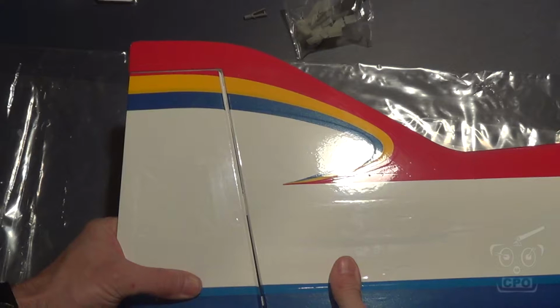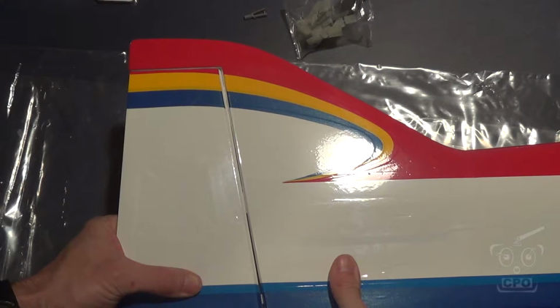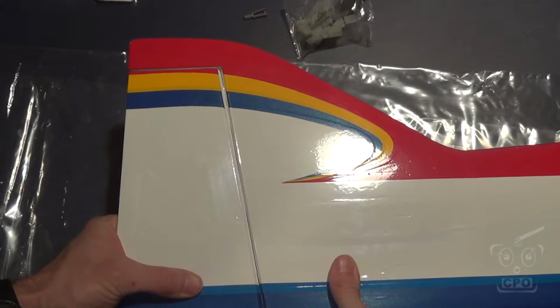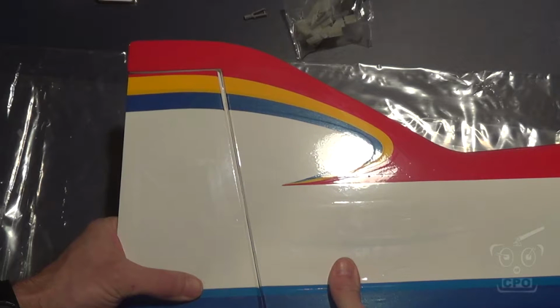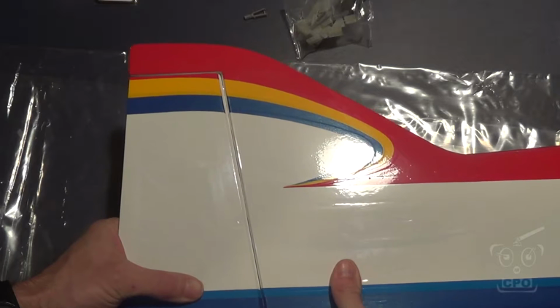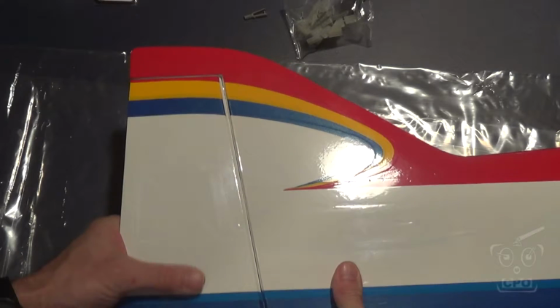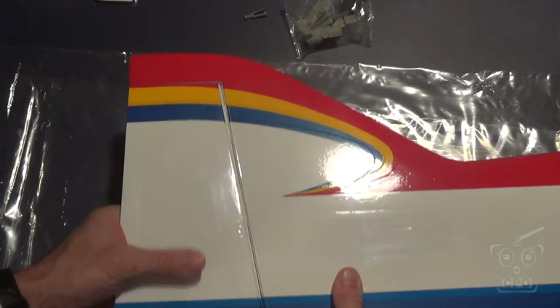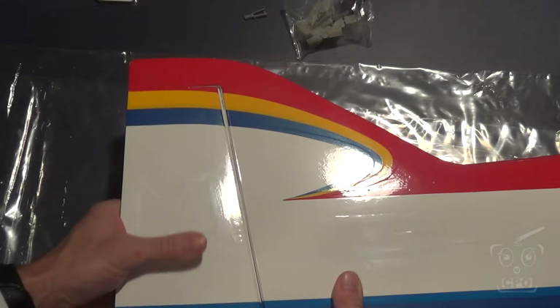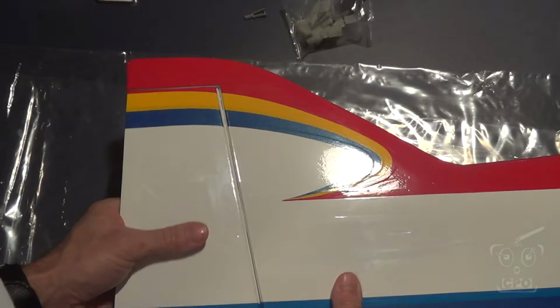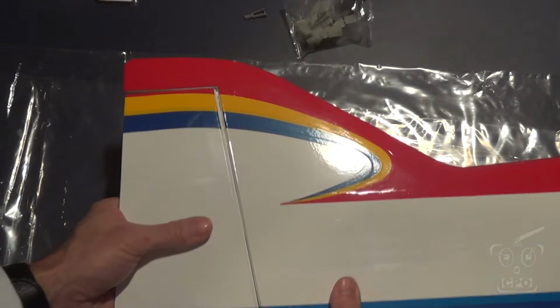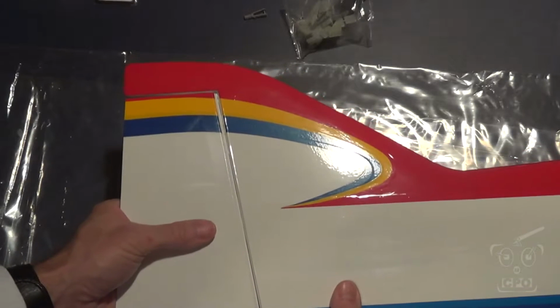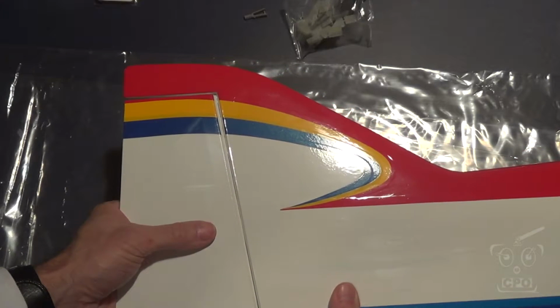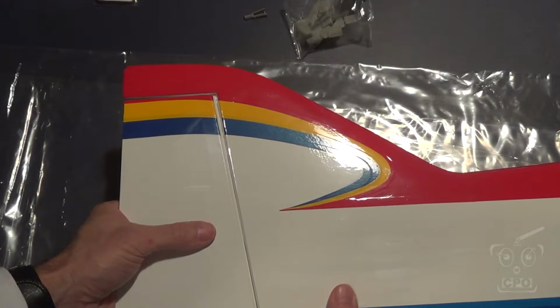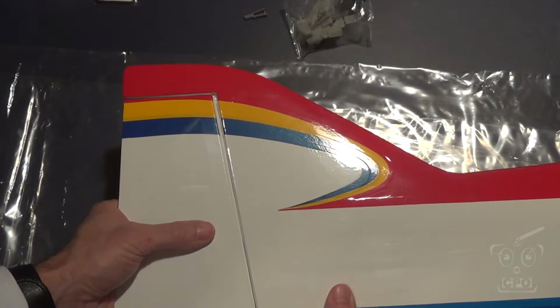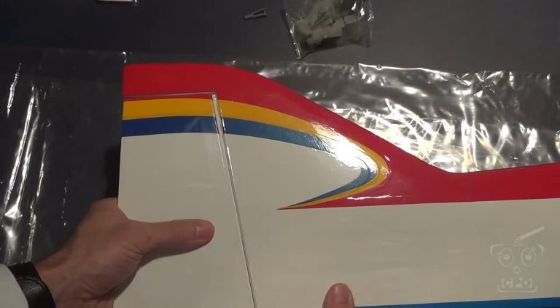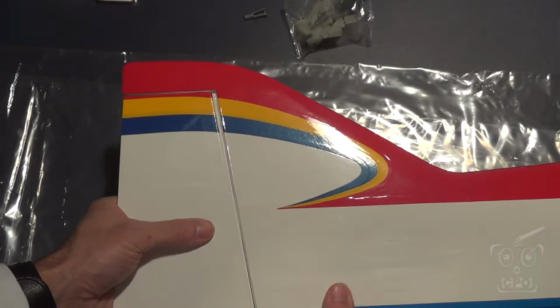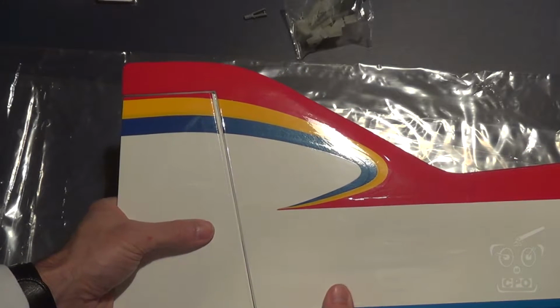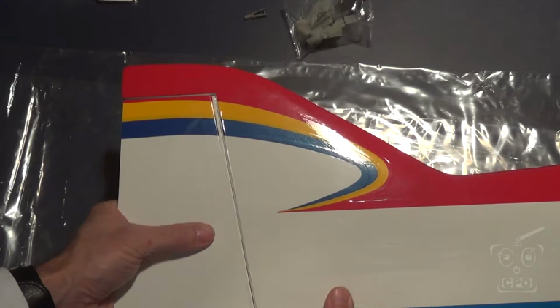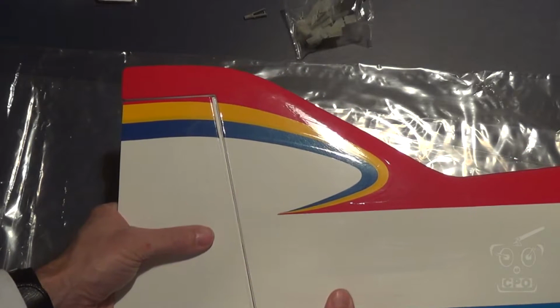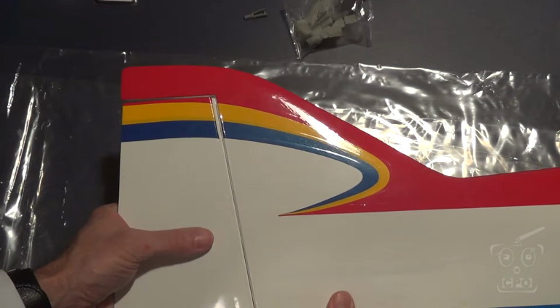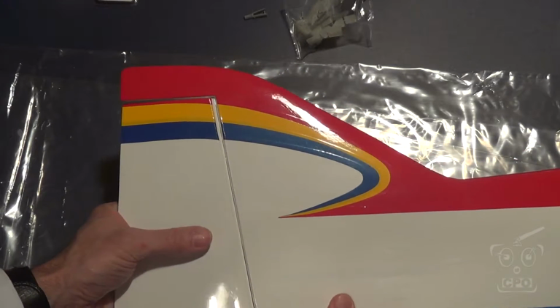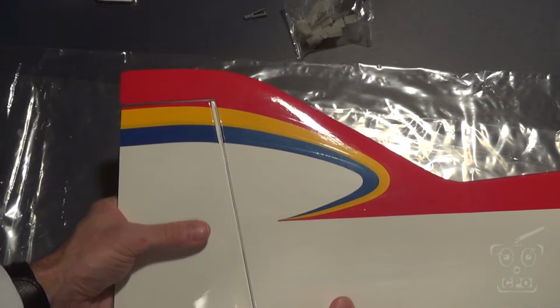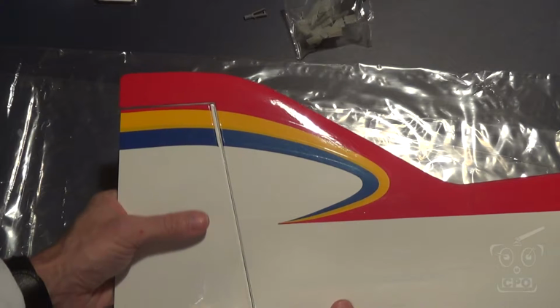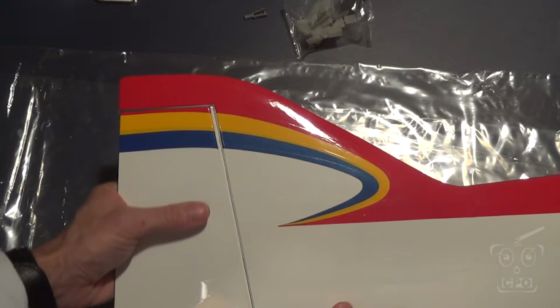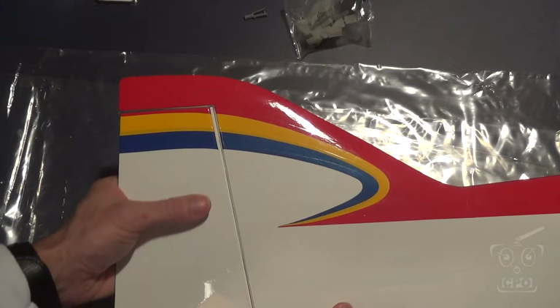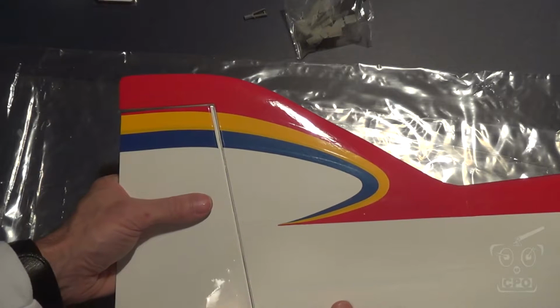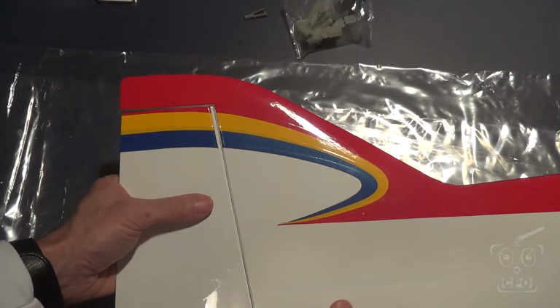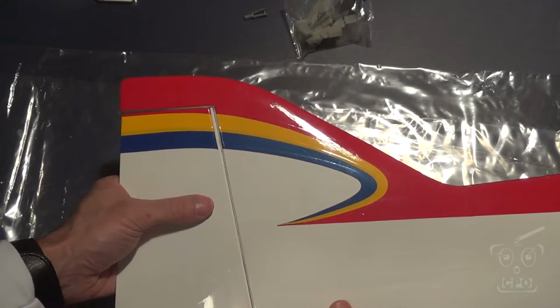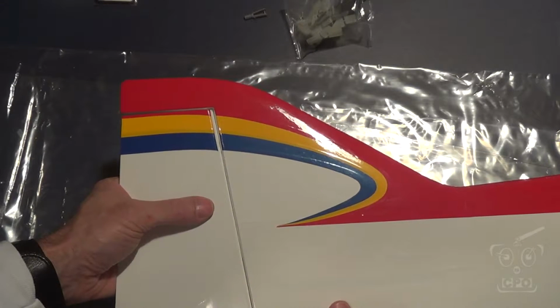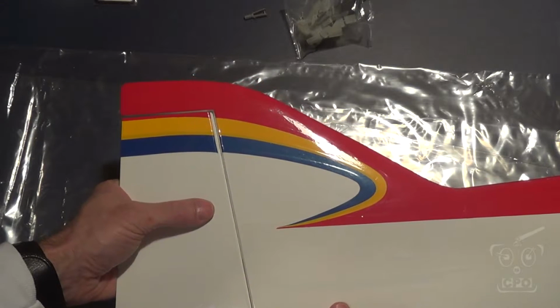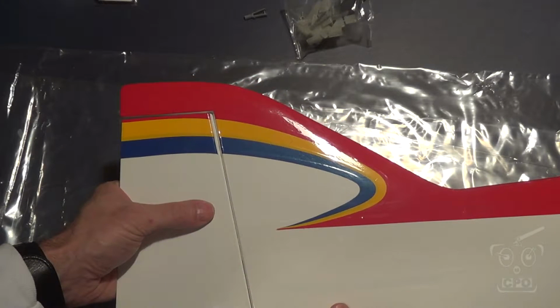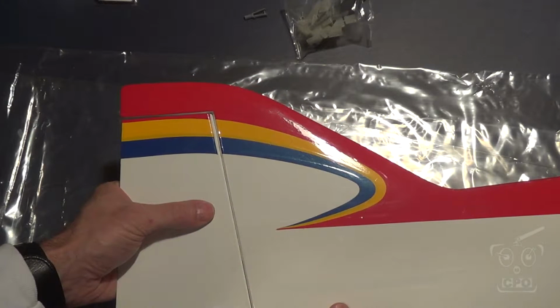Hey there, CPO here, and we're back with the flight model Apollo 50 build. Next I'm going to work on the tail assembly.